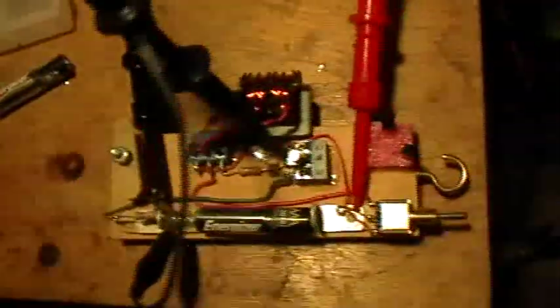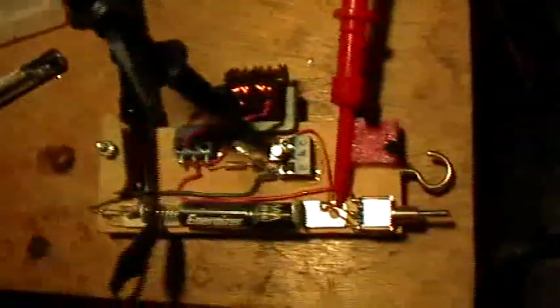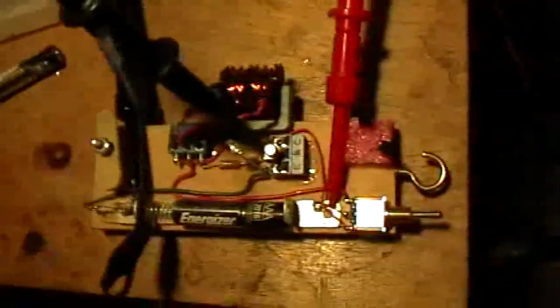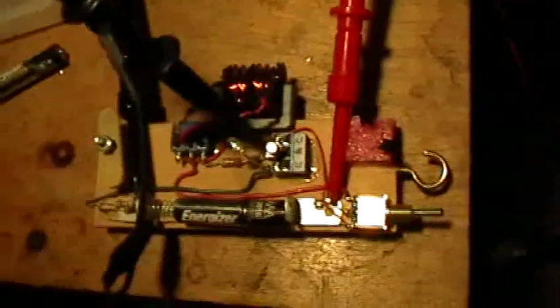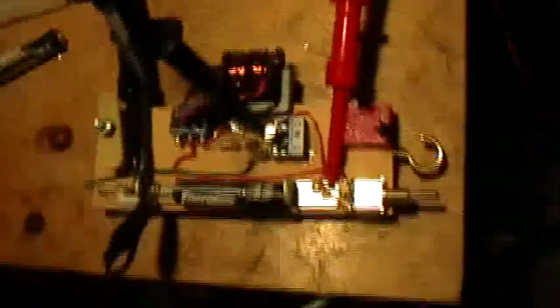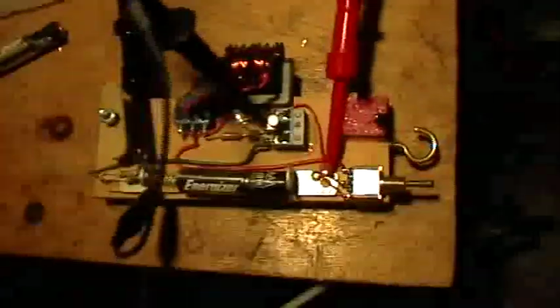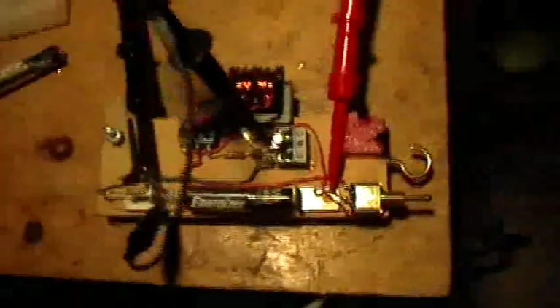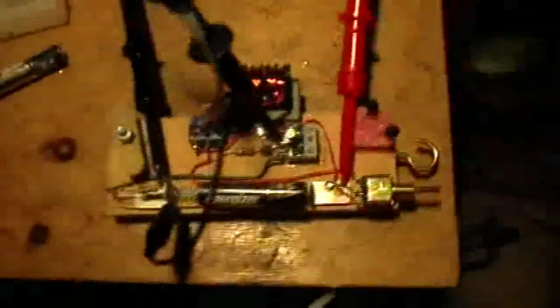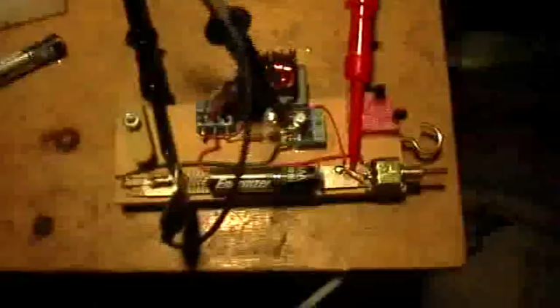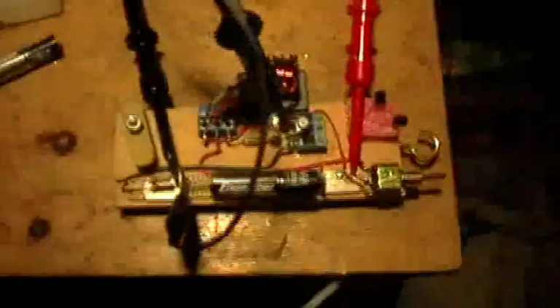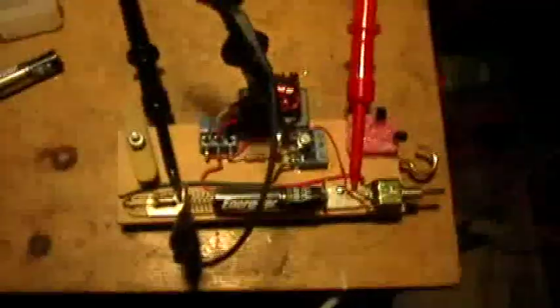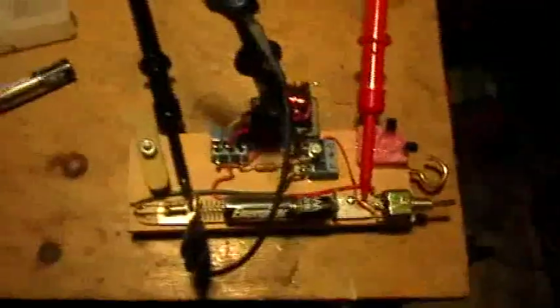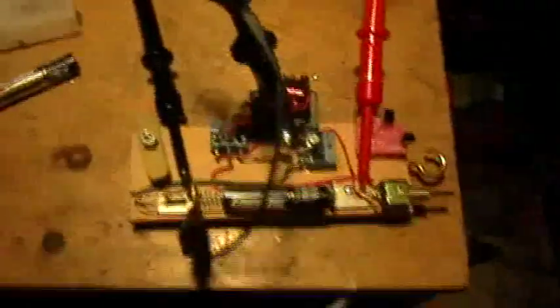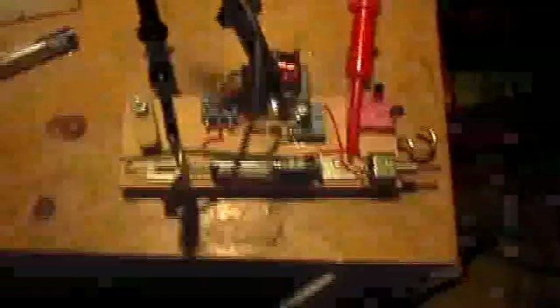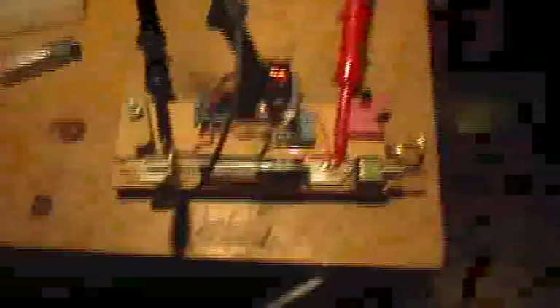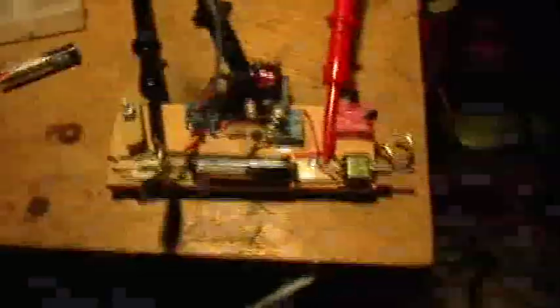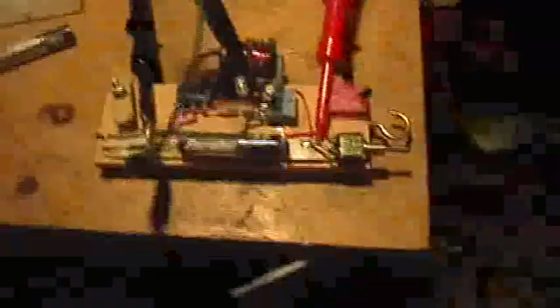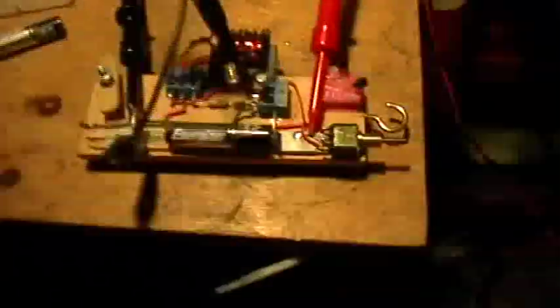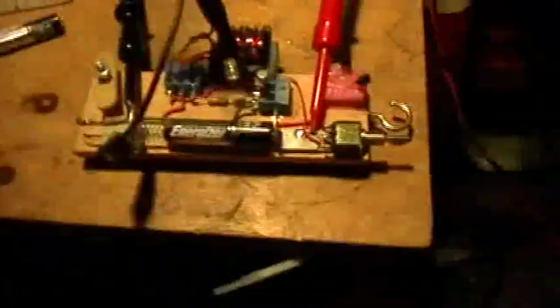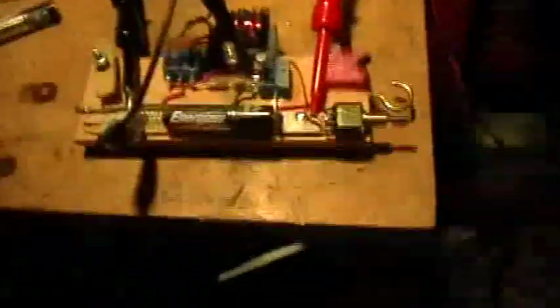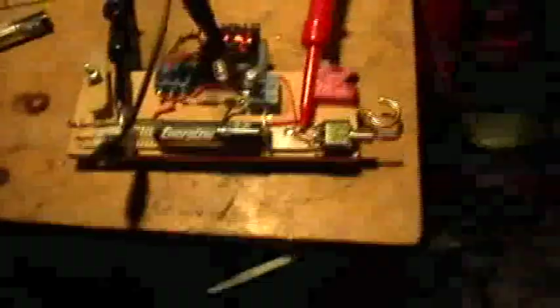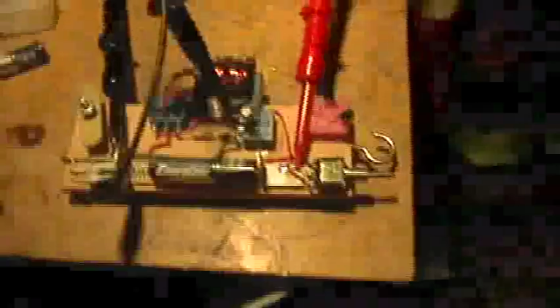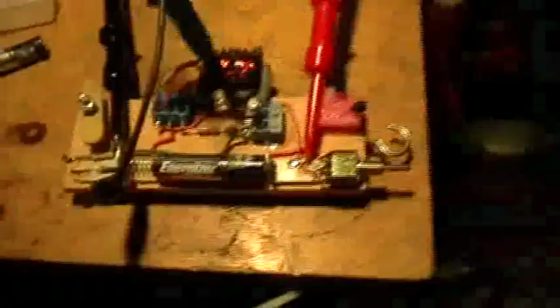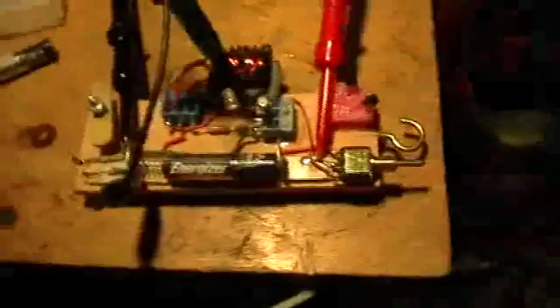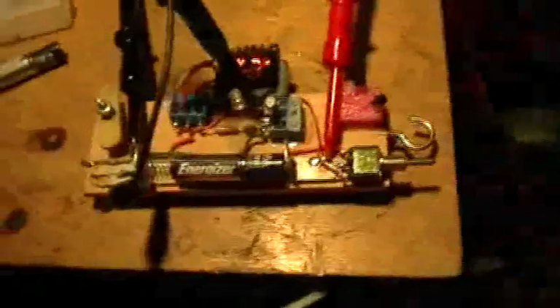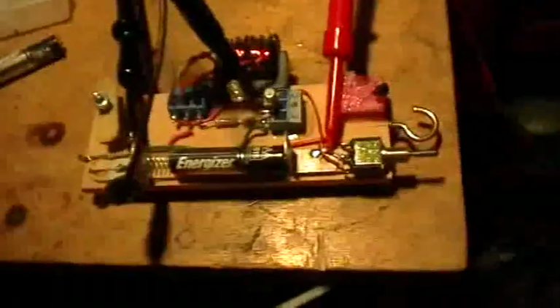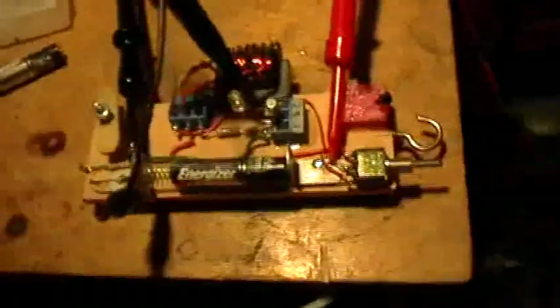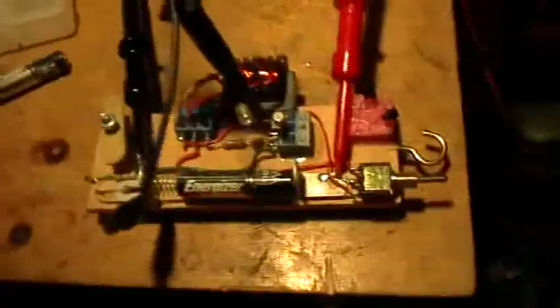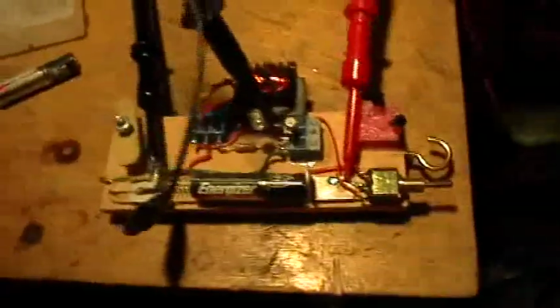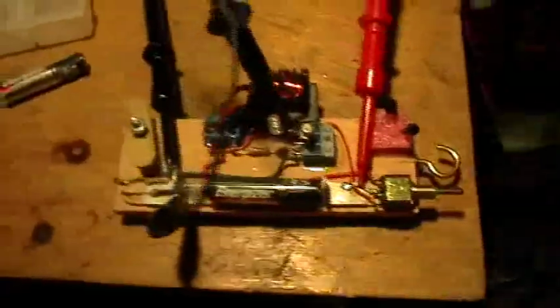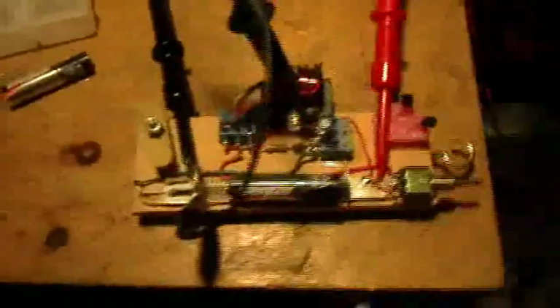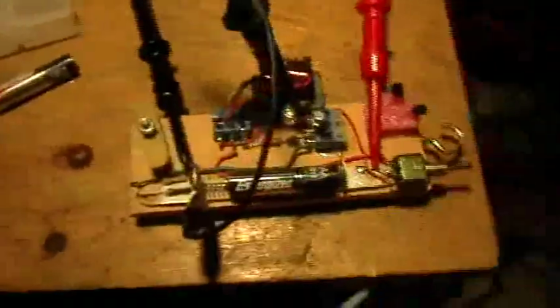Once again we're going to talk about the issue of AC versus DC coupling and power measurements on a Joule Thief.